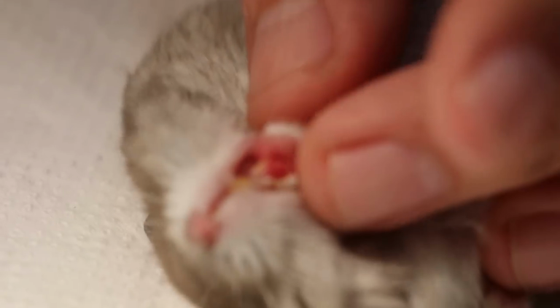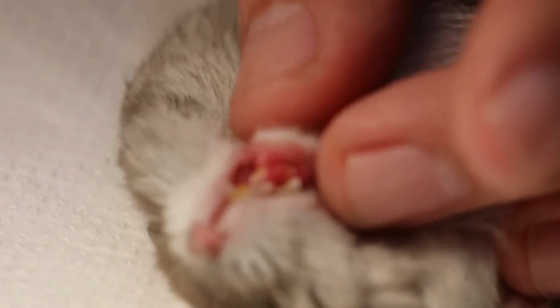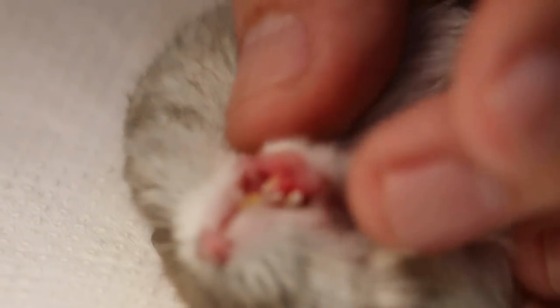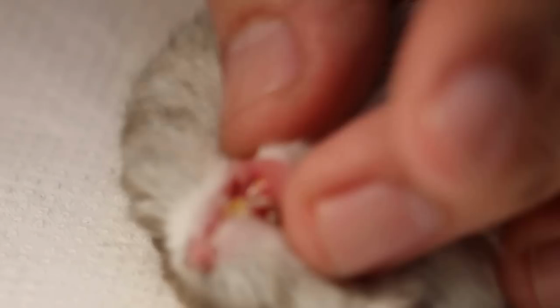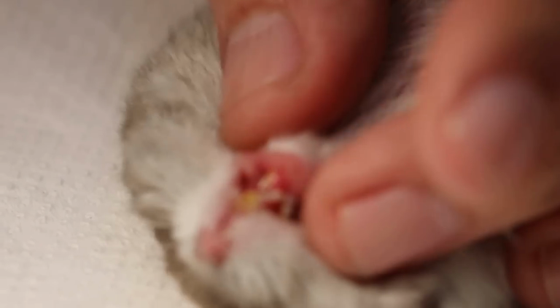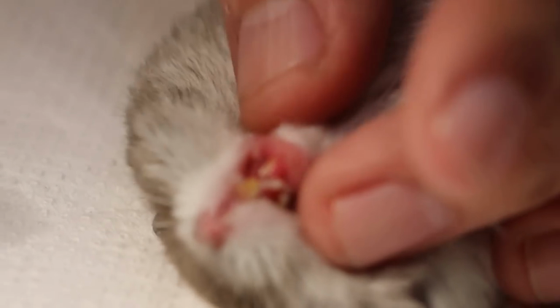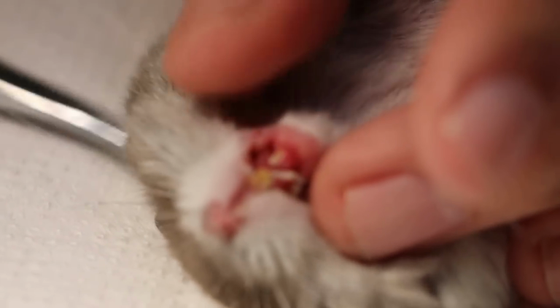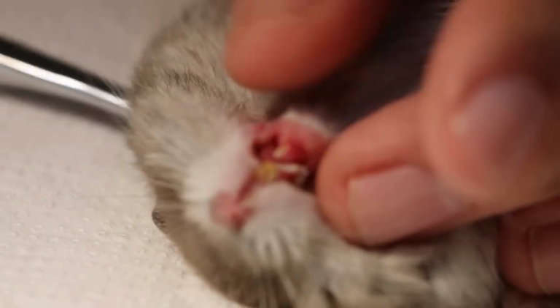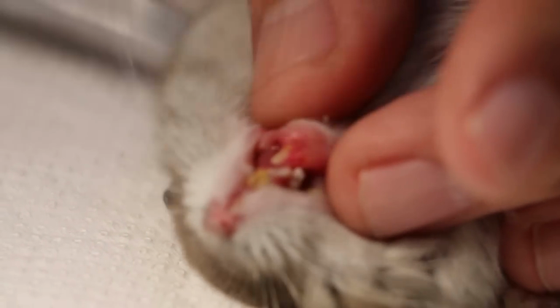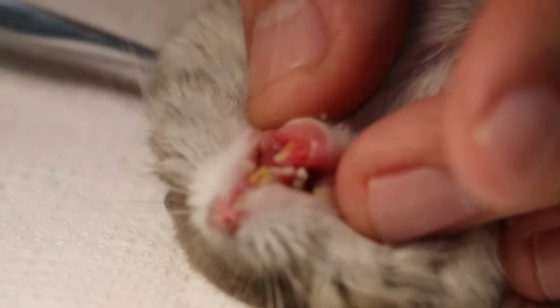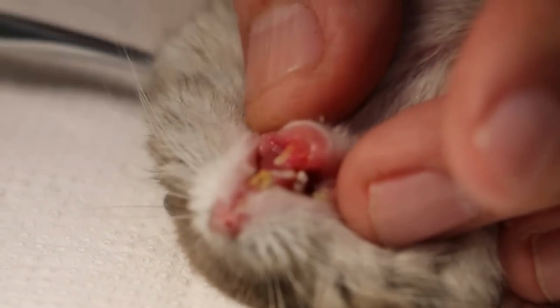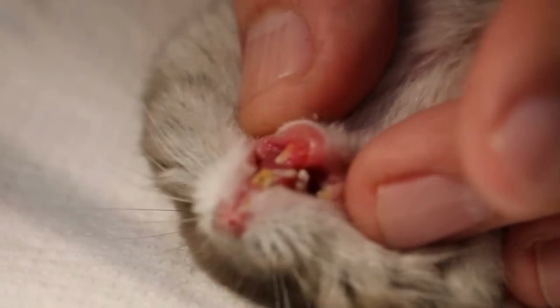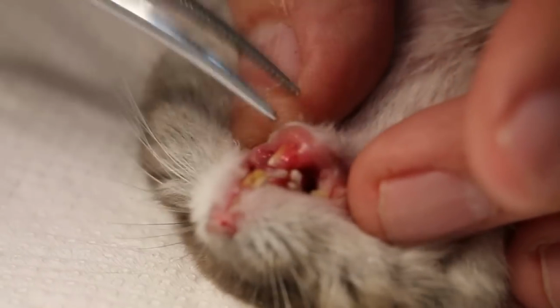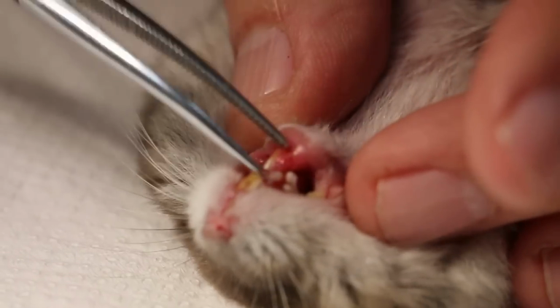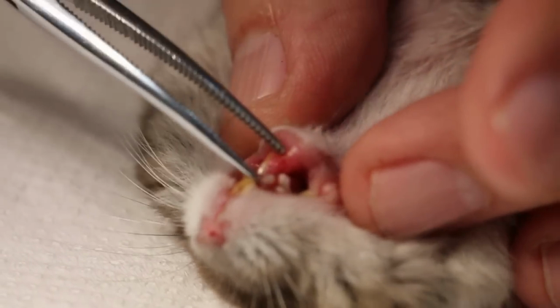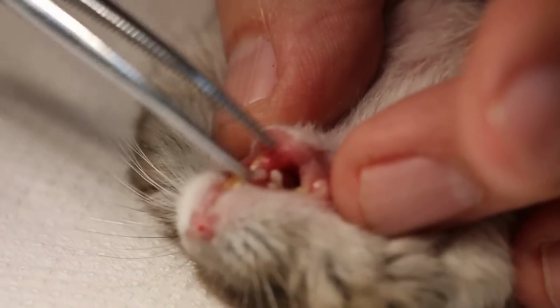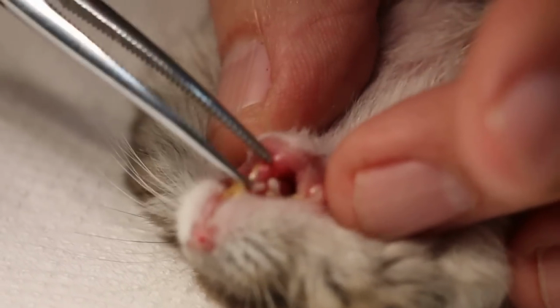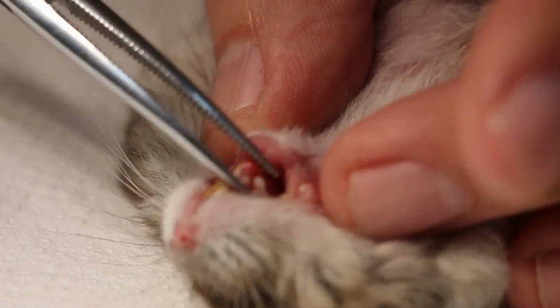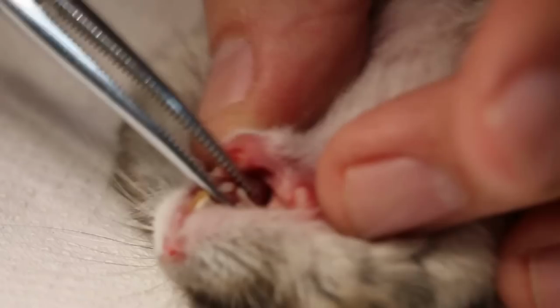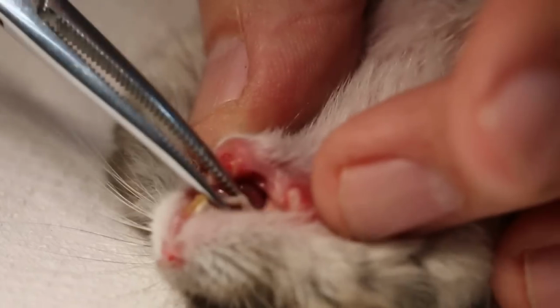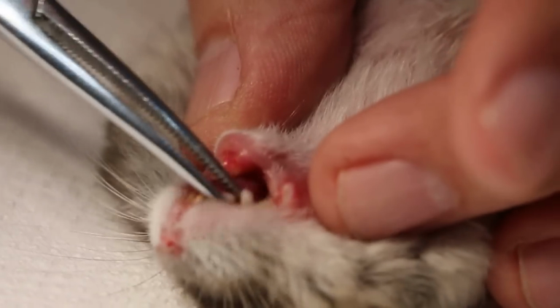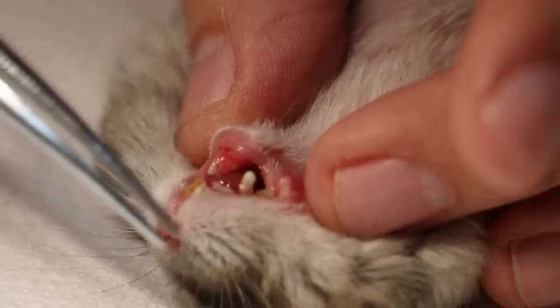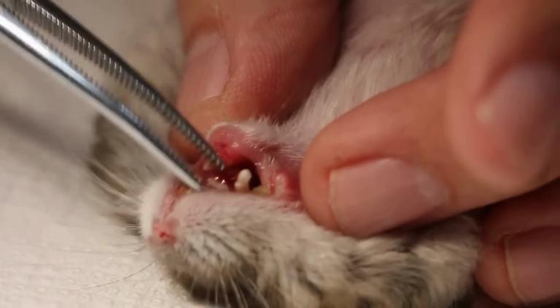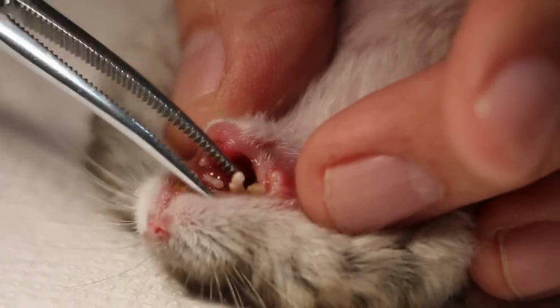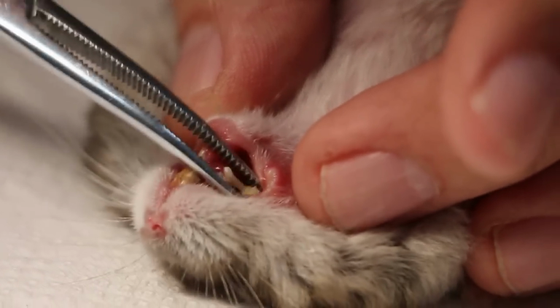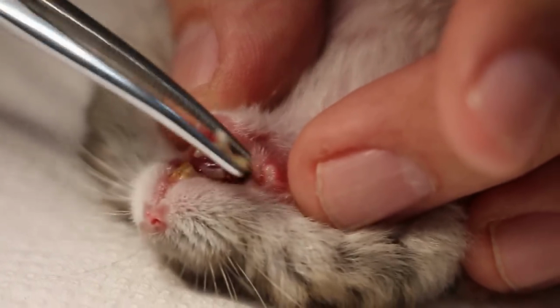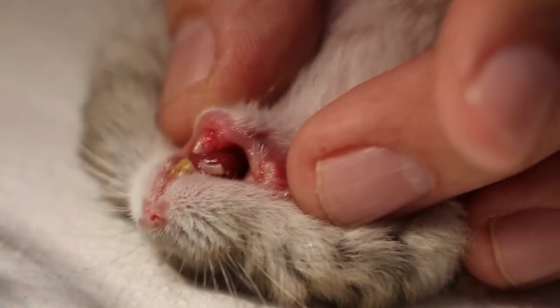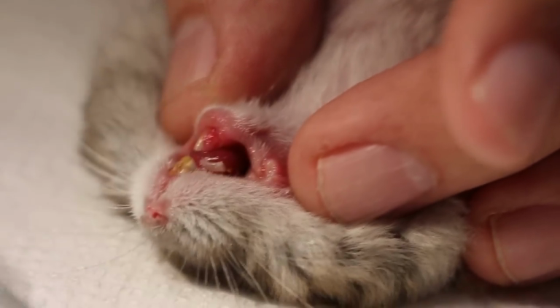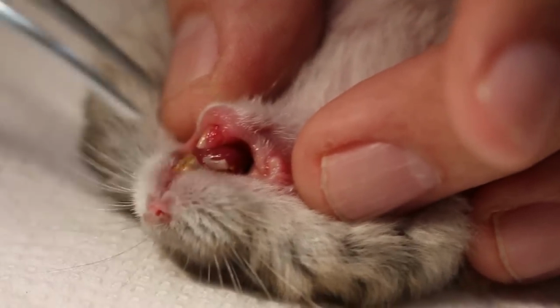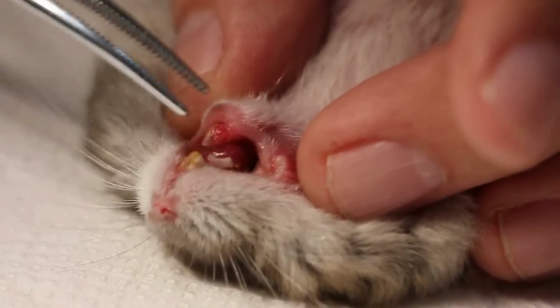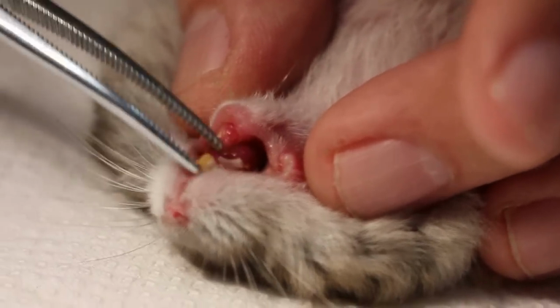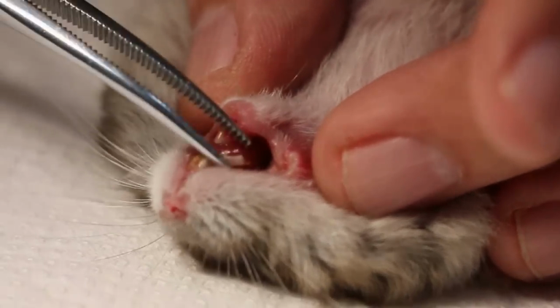It's just like an ingrown toenail. This one is not ingrown like a toenail — it's an ingrown upper incisor.